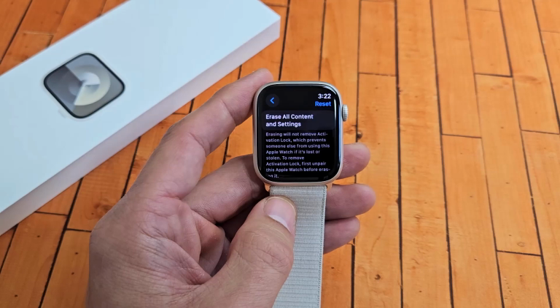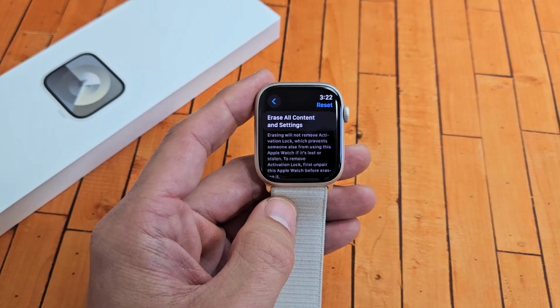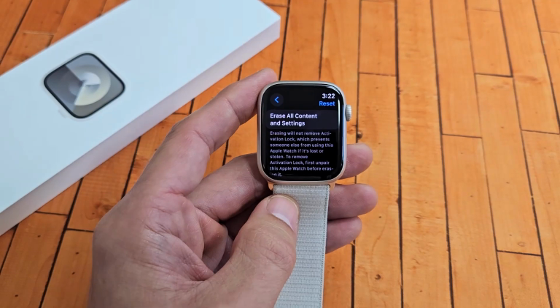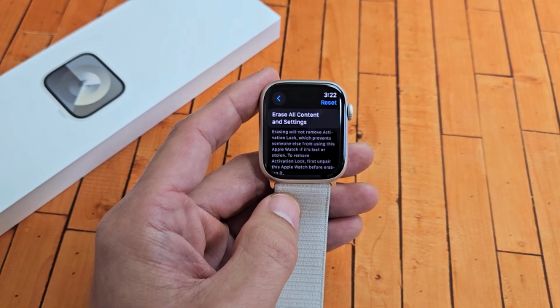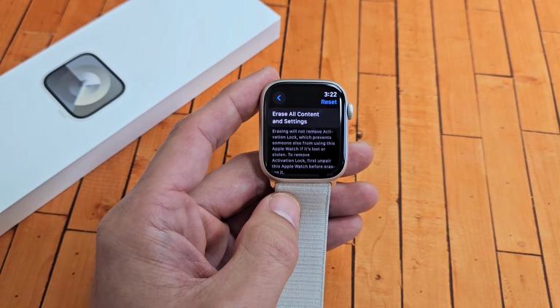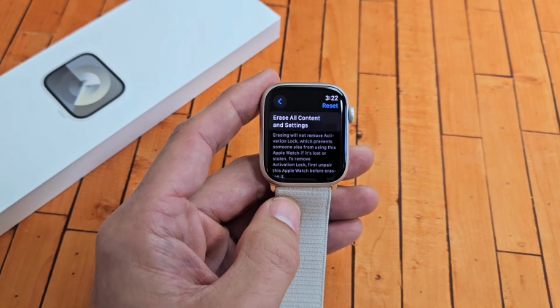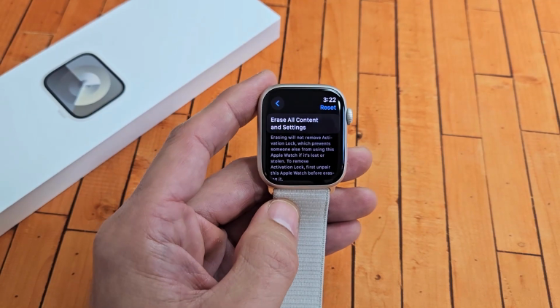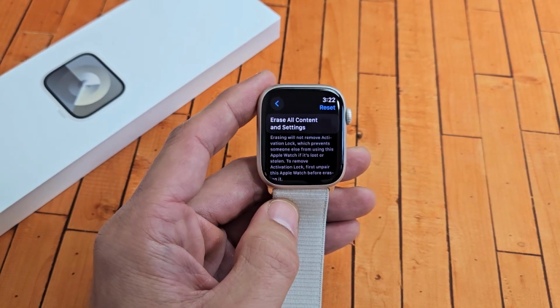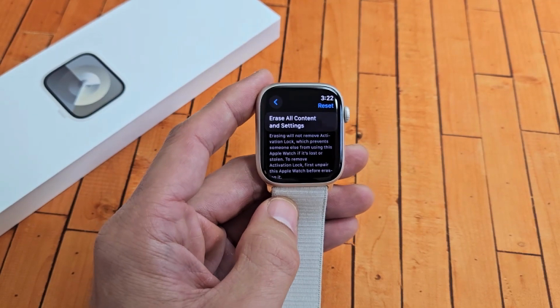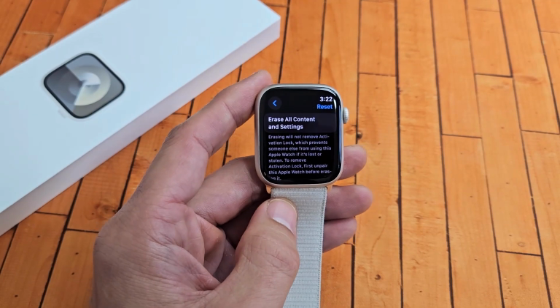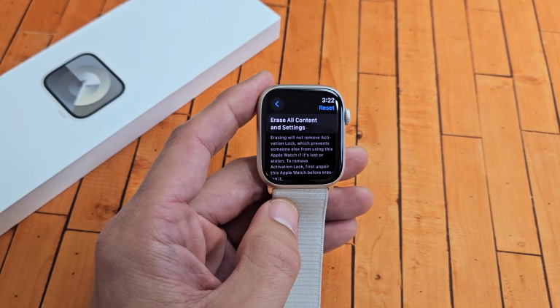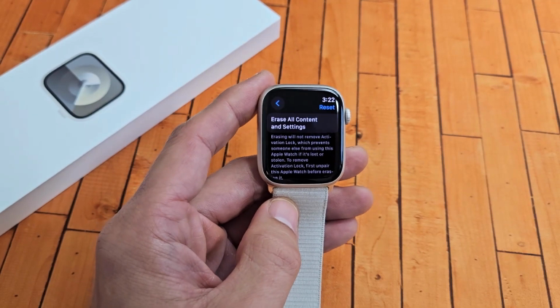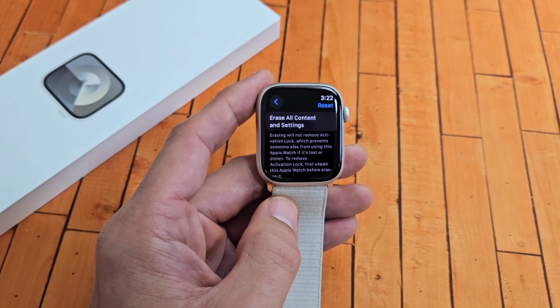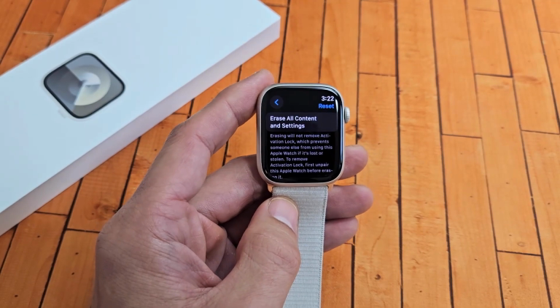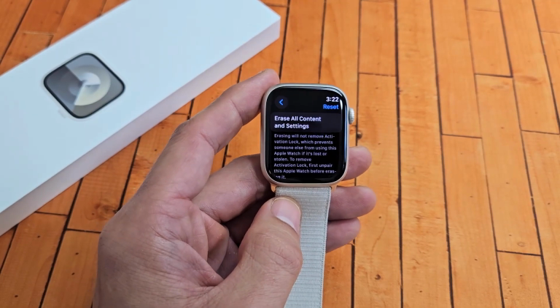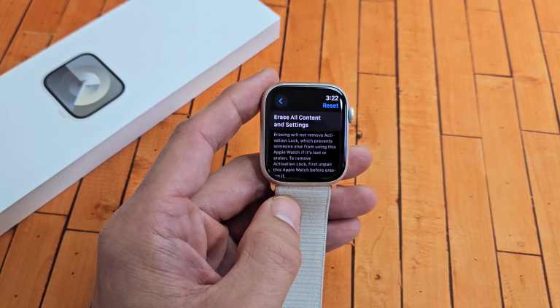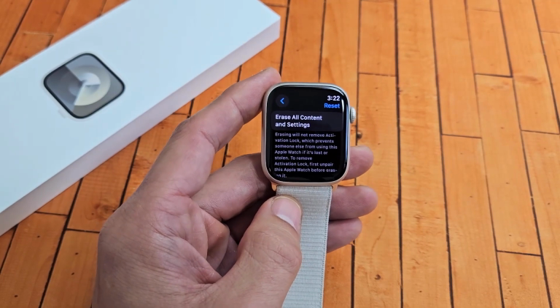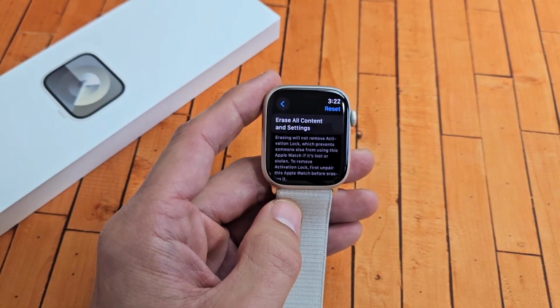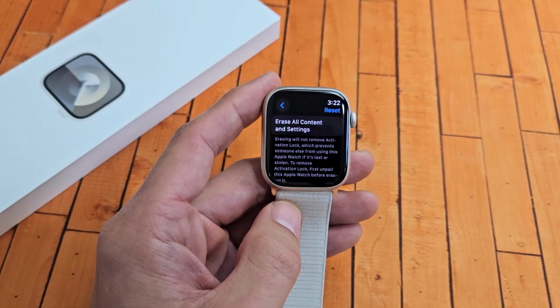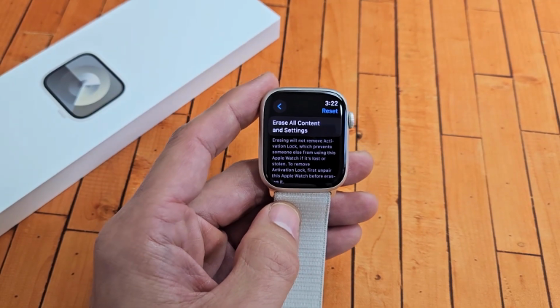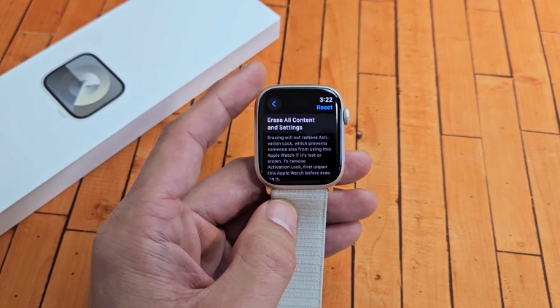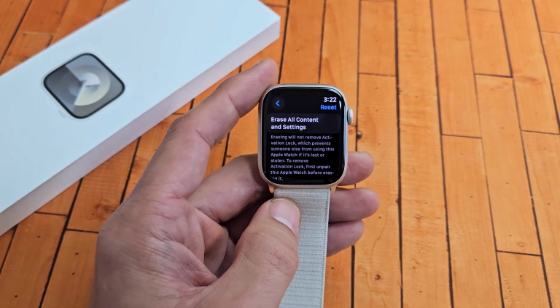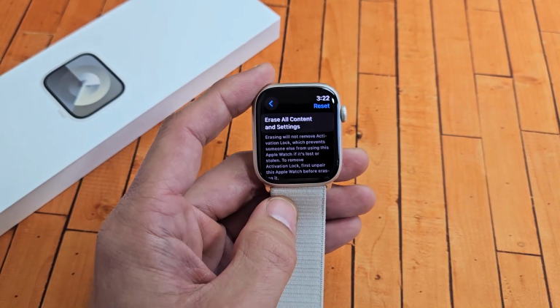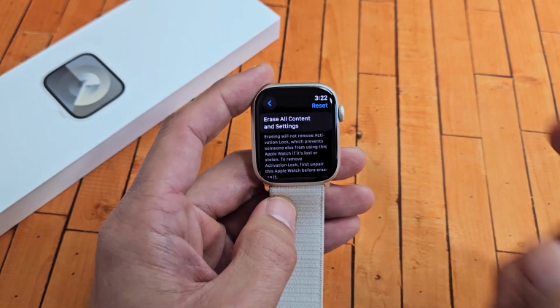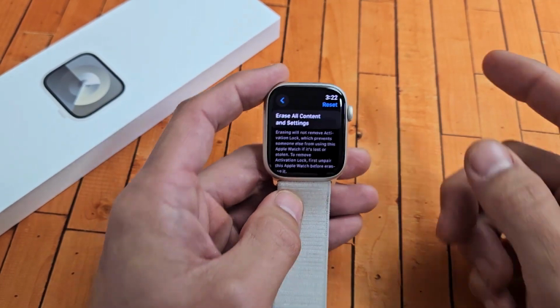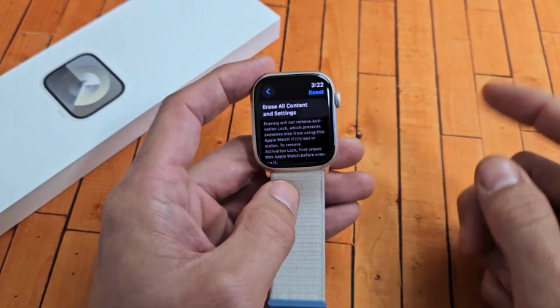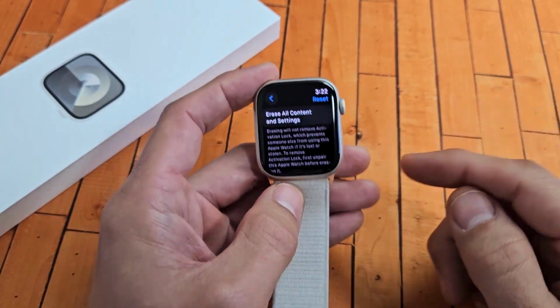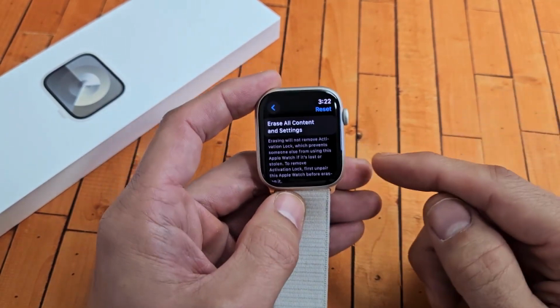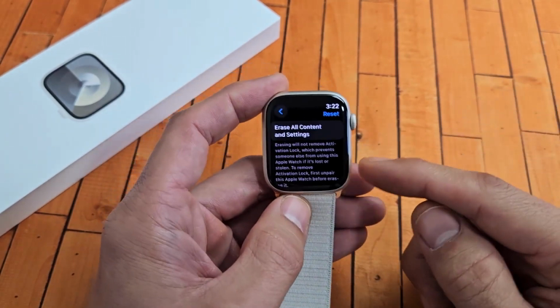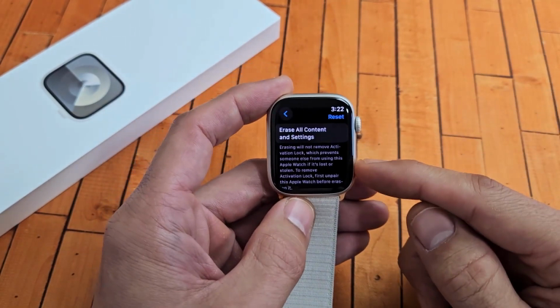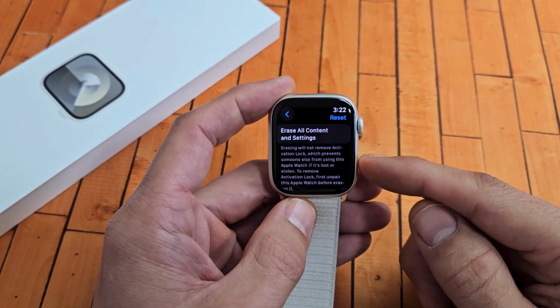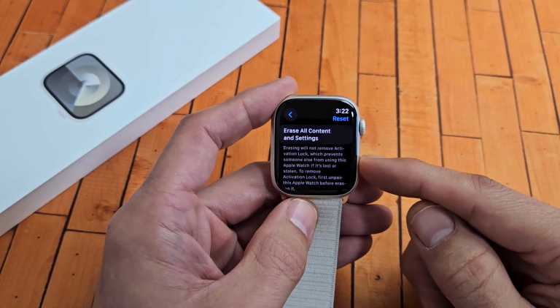I'll show you how to factory reset an Apple Watch Series 9. Very simple here.